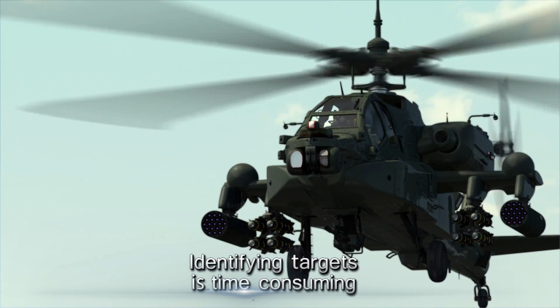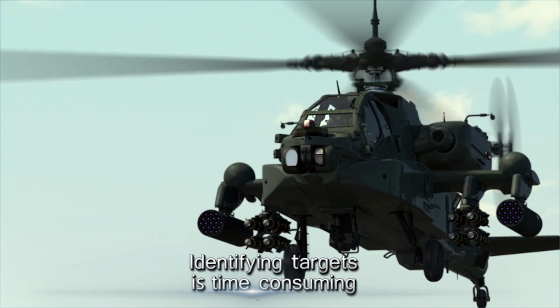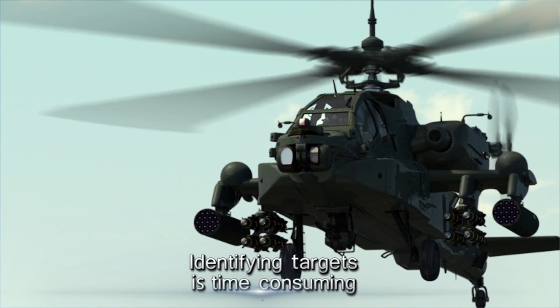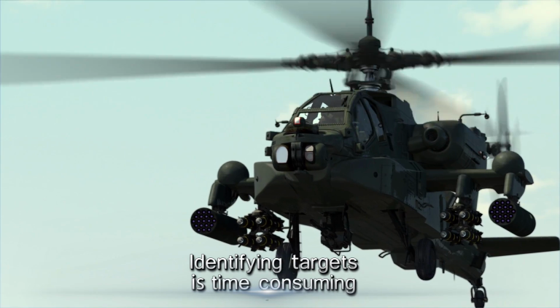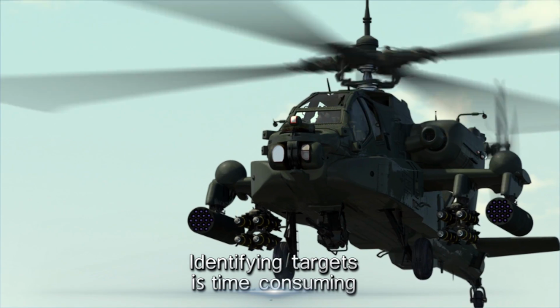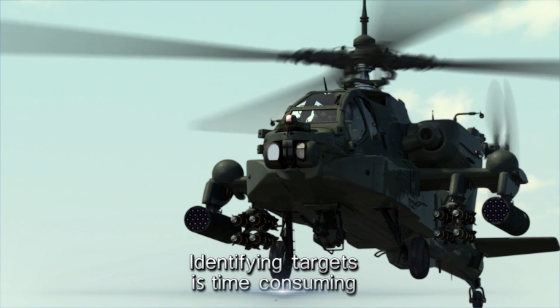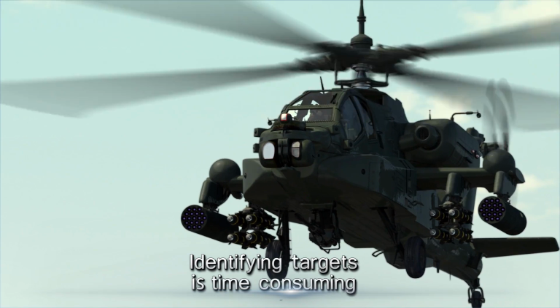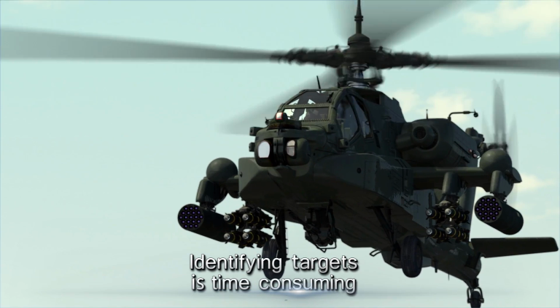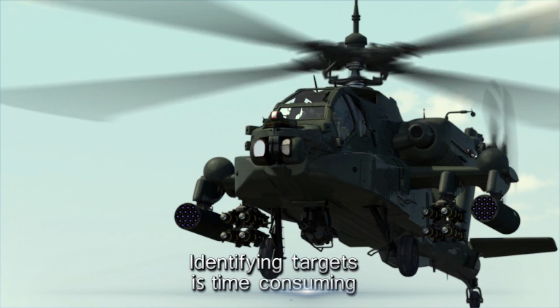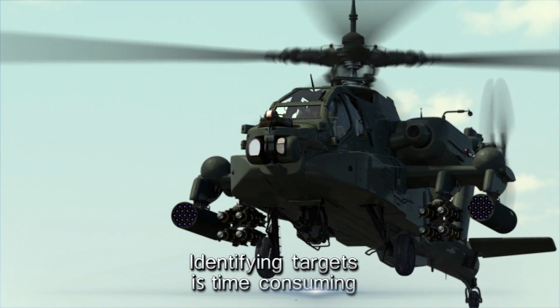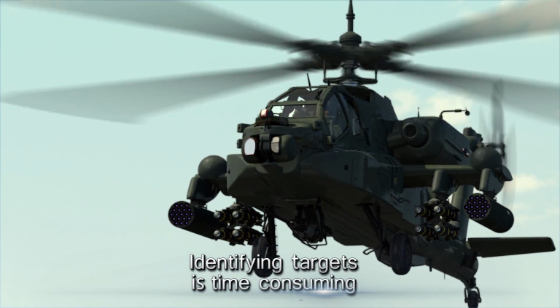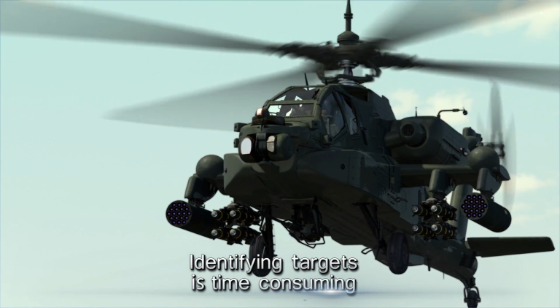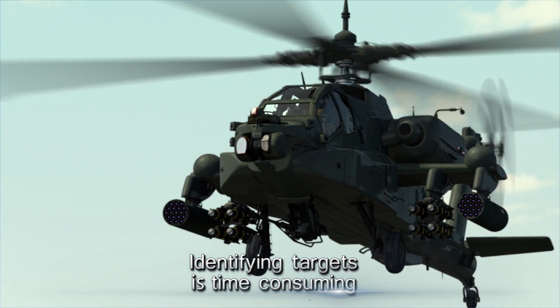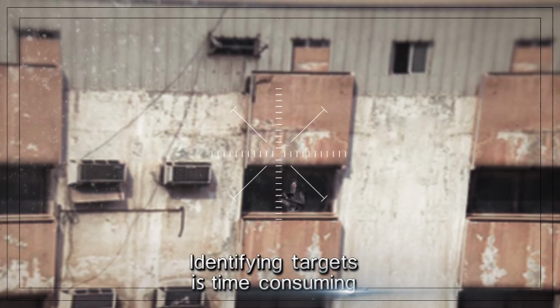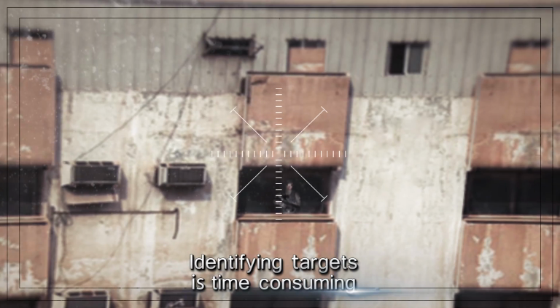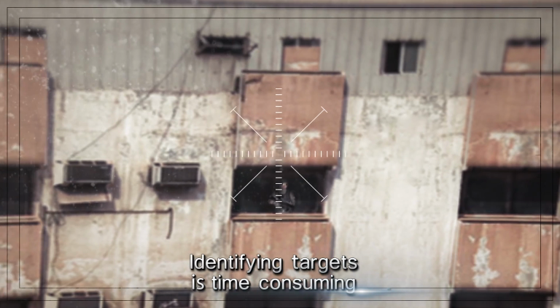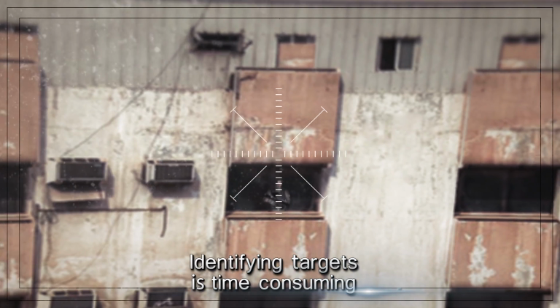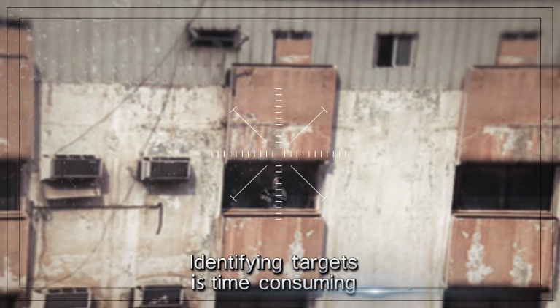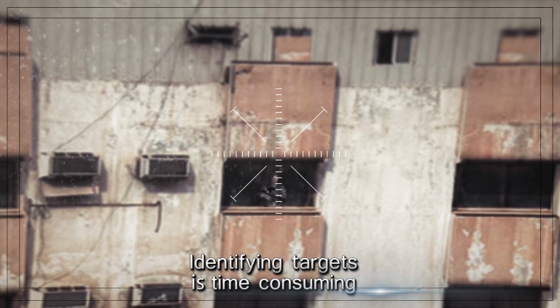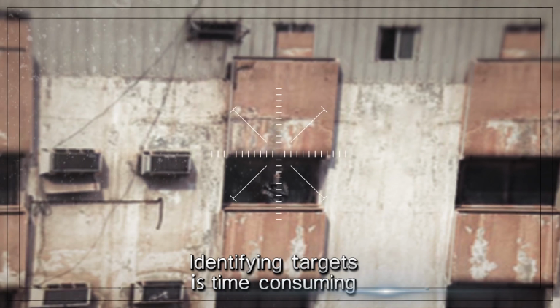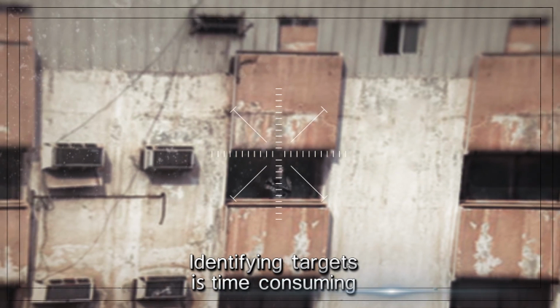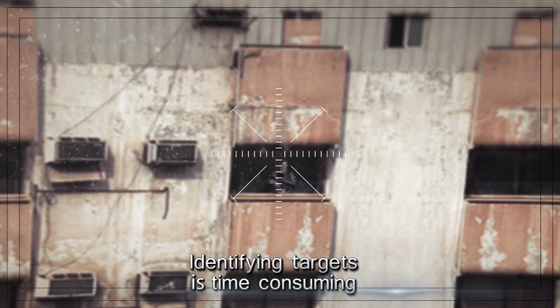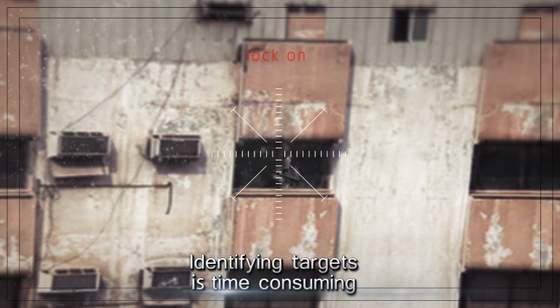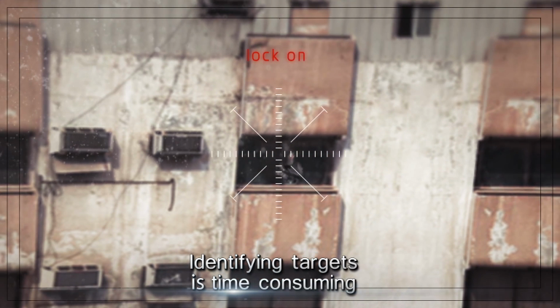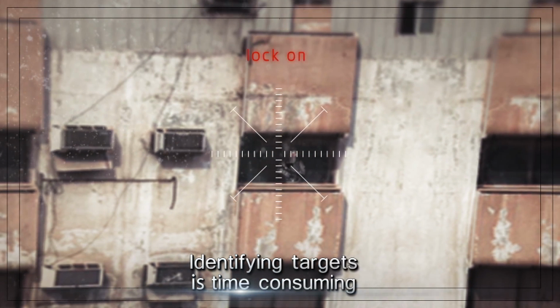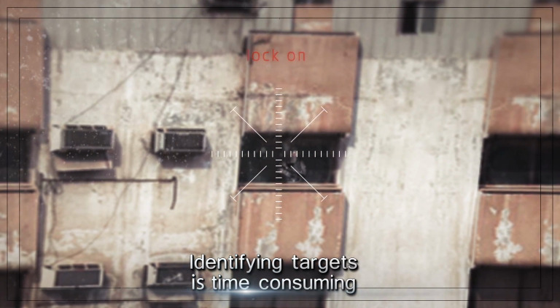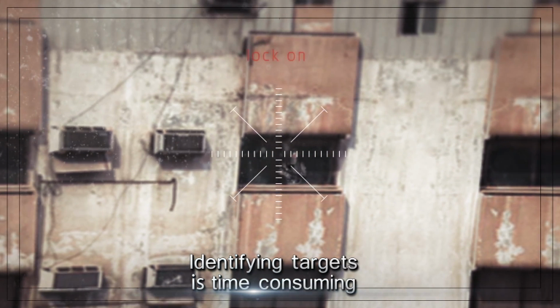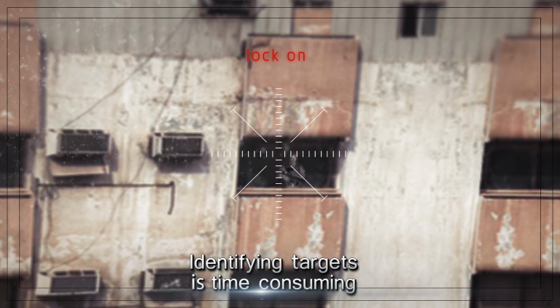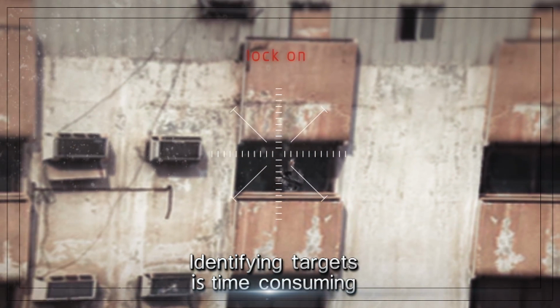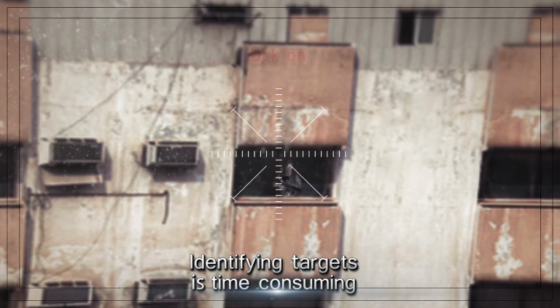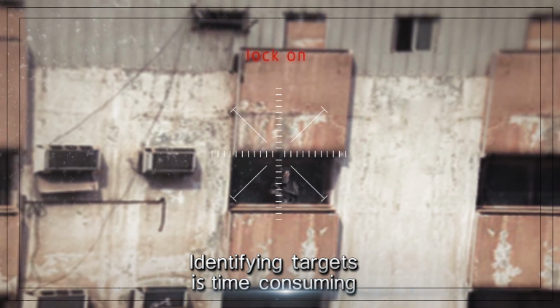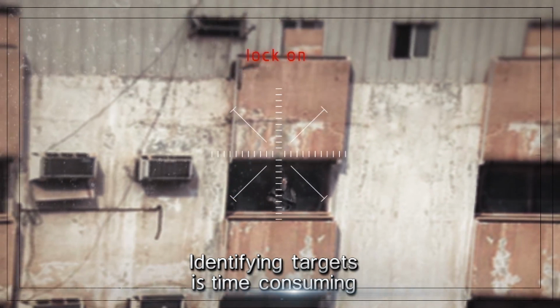This is Bravo Leader. Another man down. Take Shudder out now. Fire! I repeat, fire!